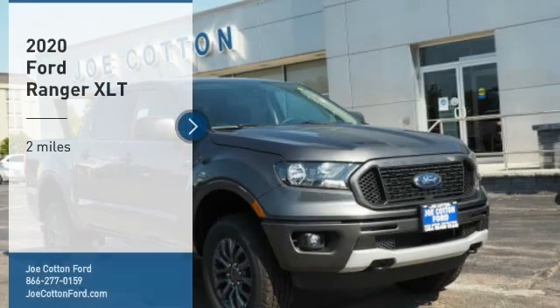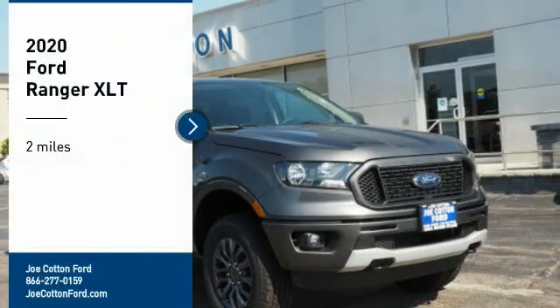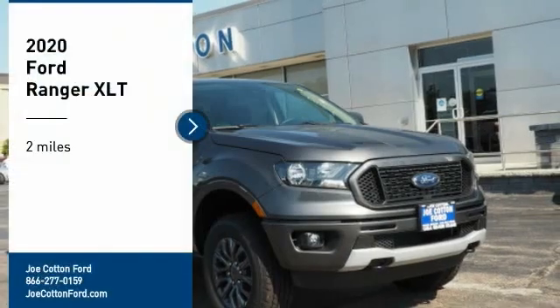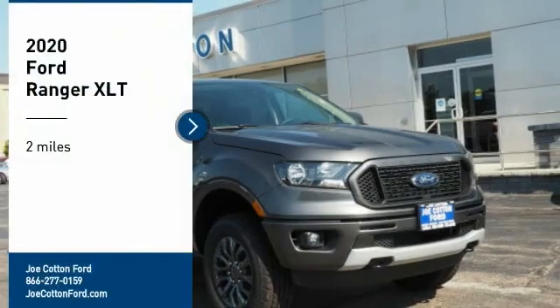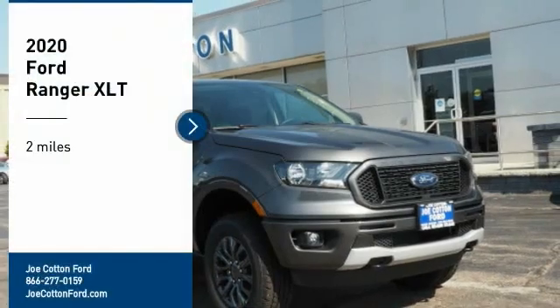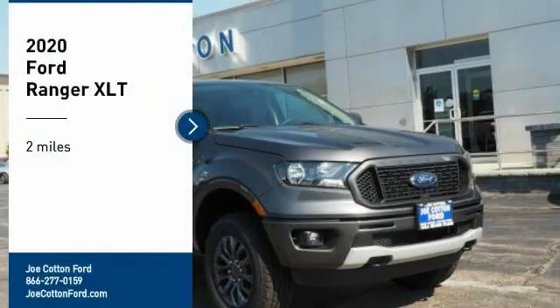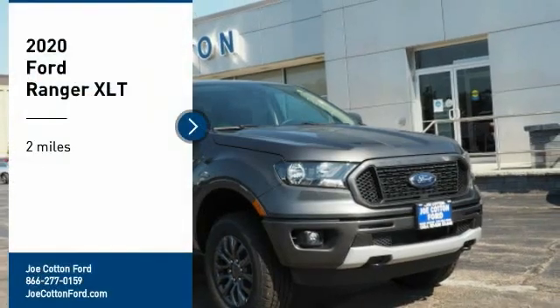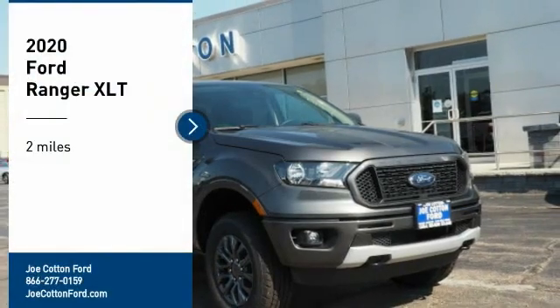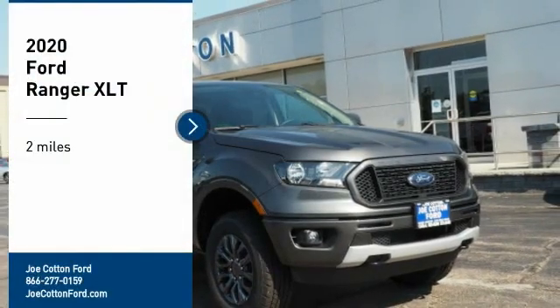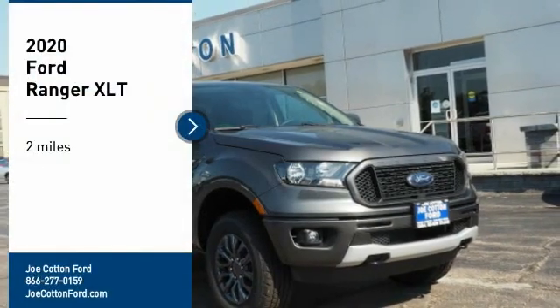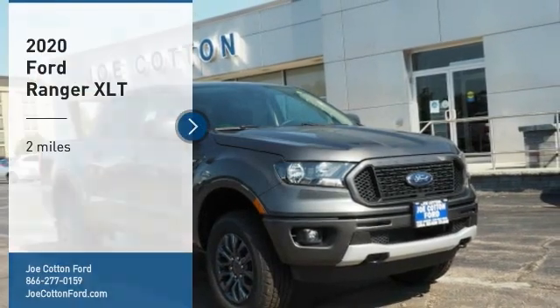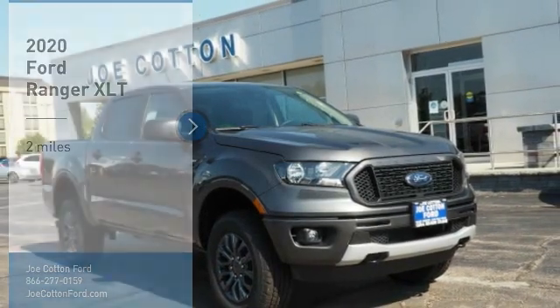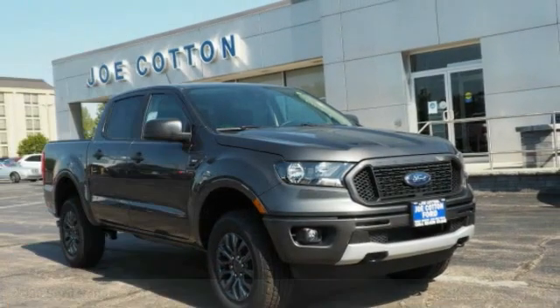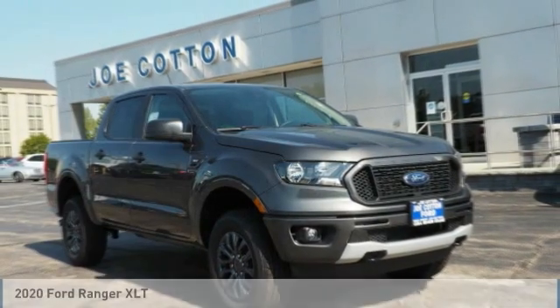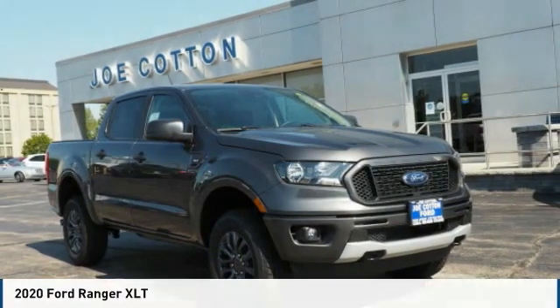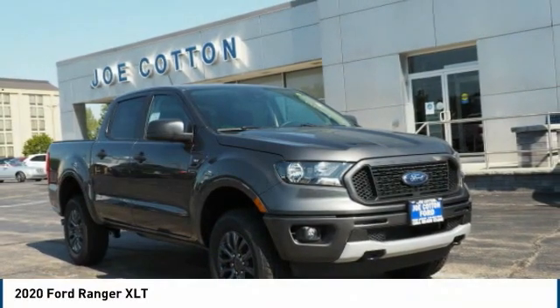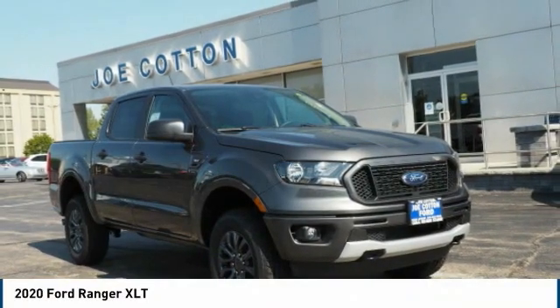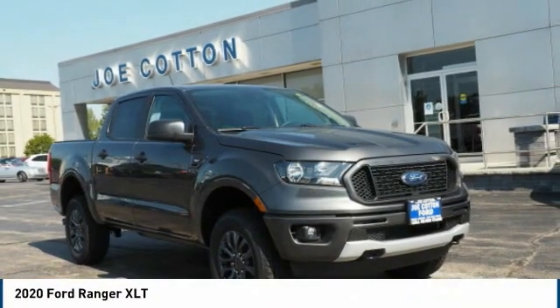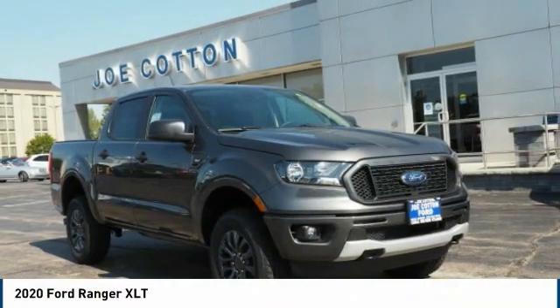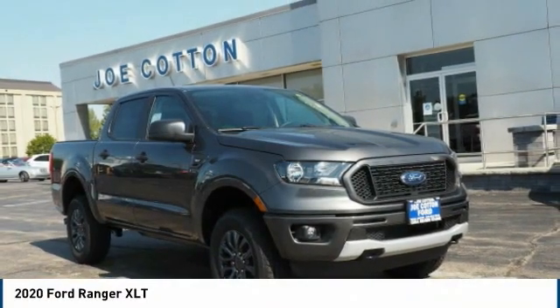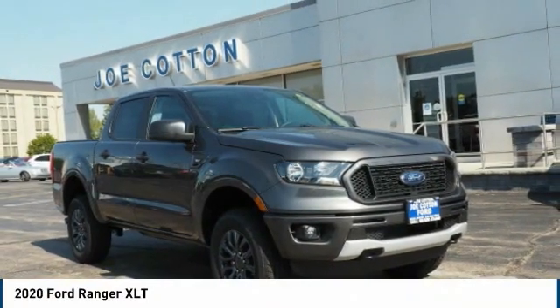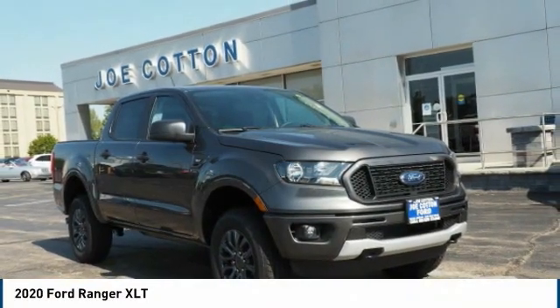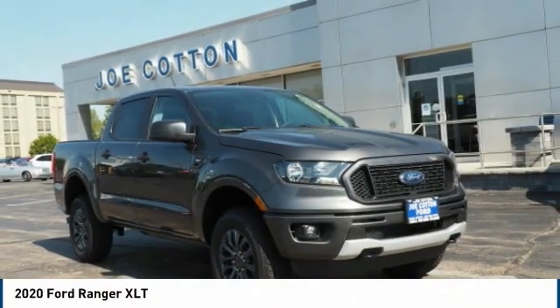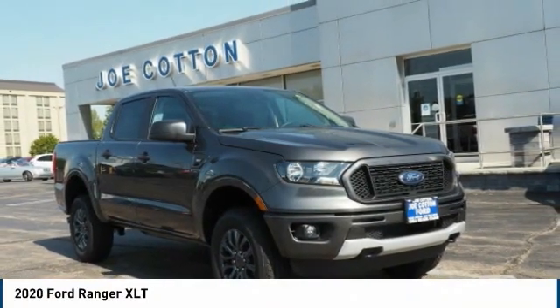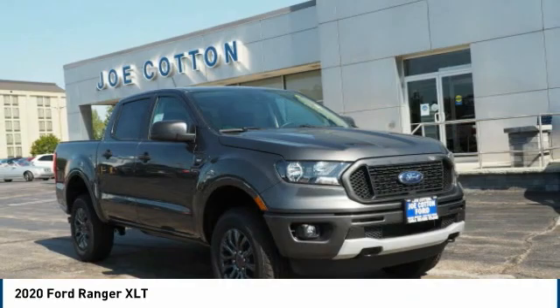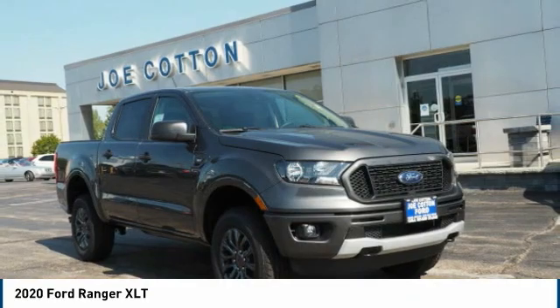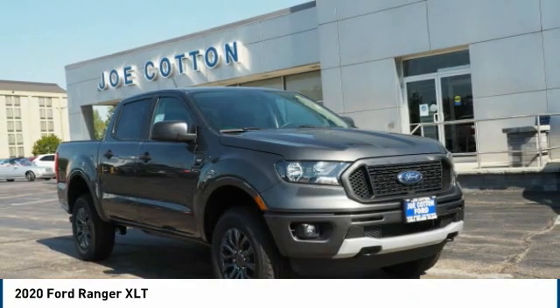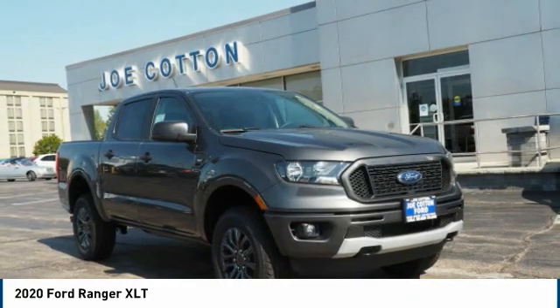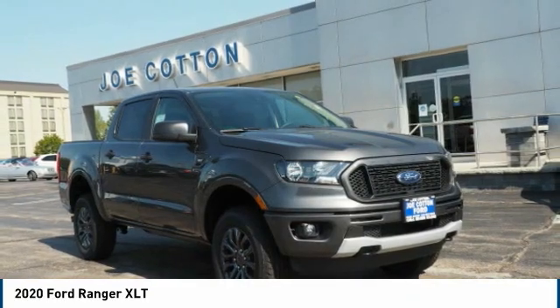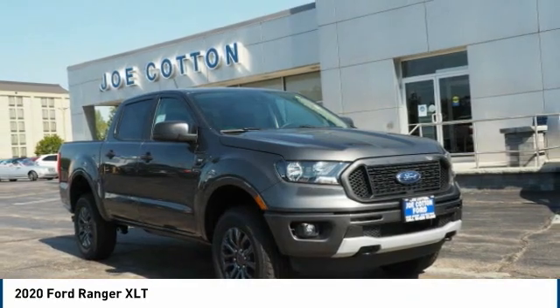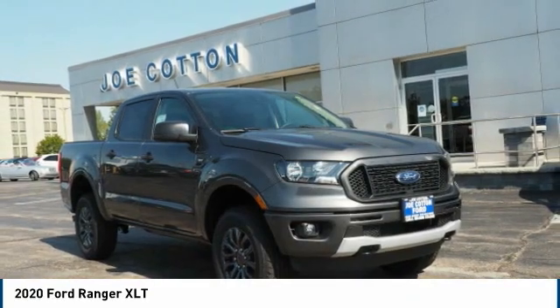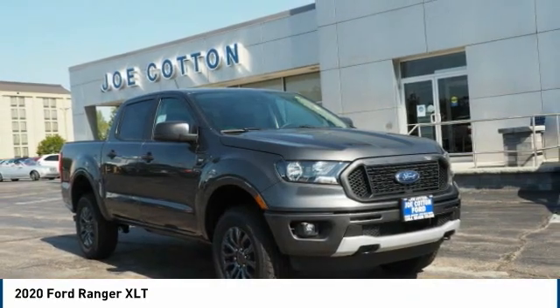Come test drive the 2020 Ranger. Tough inside and out, Ranger proves it's metal.